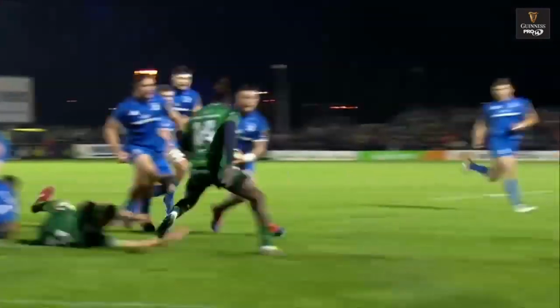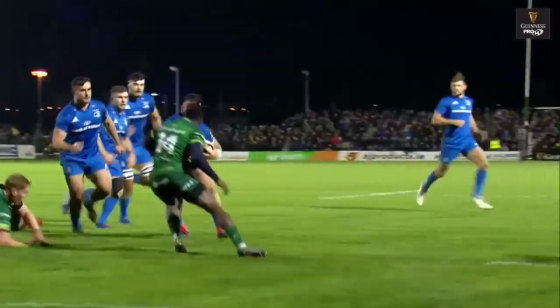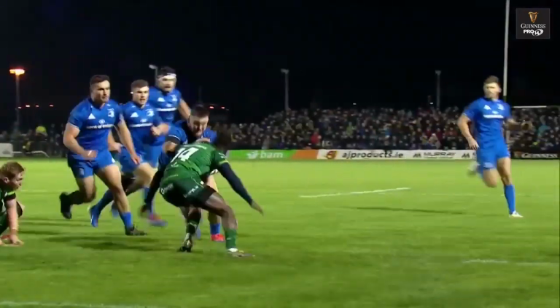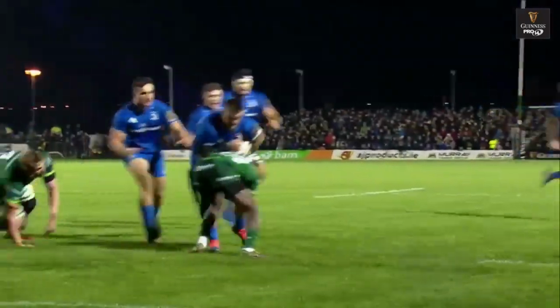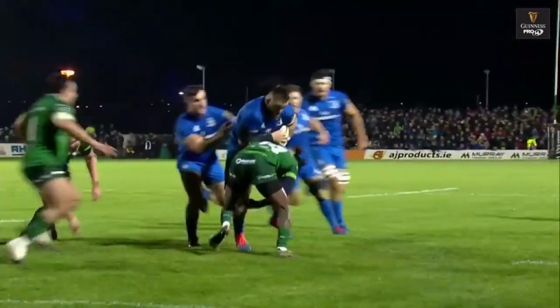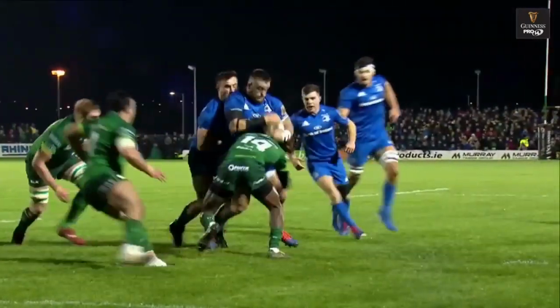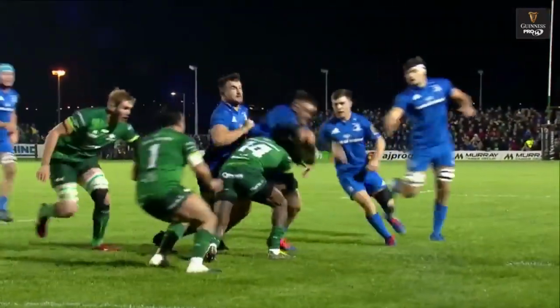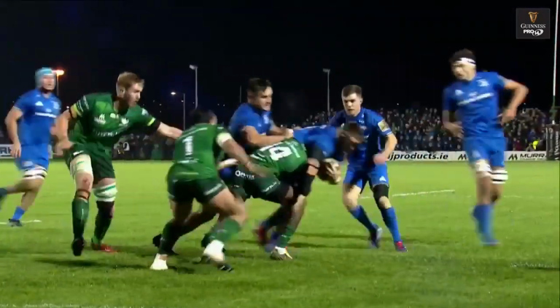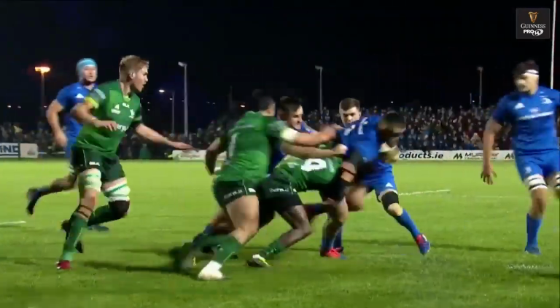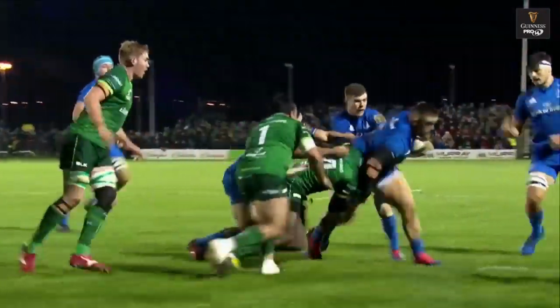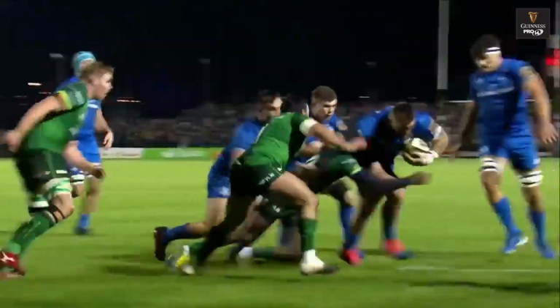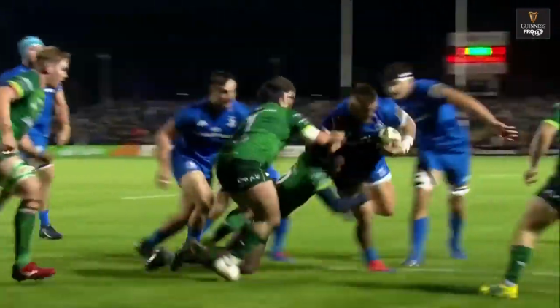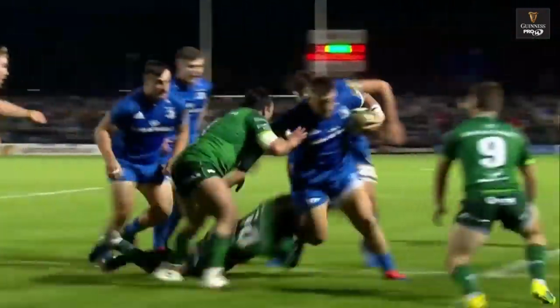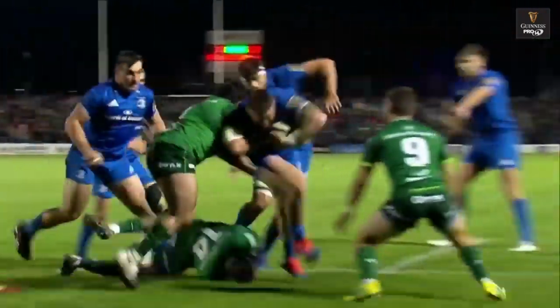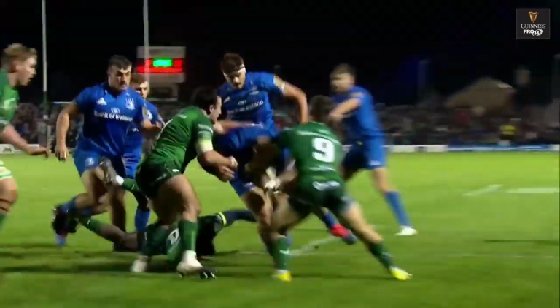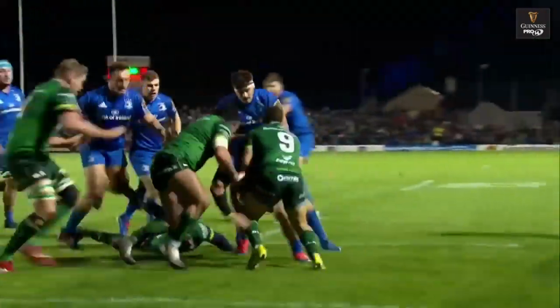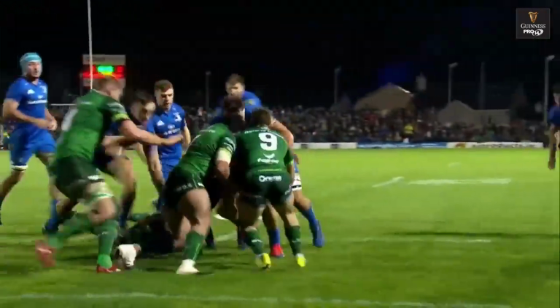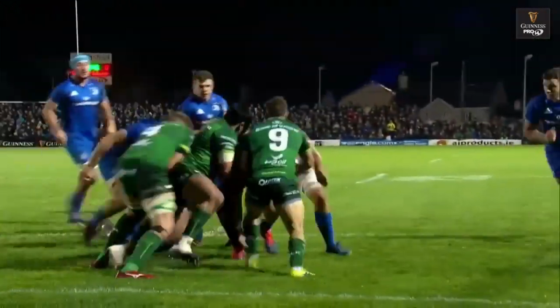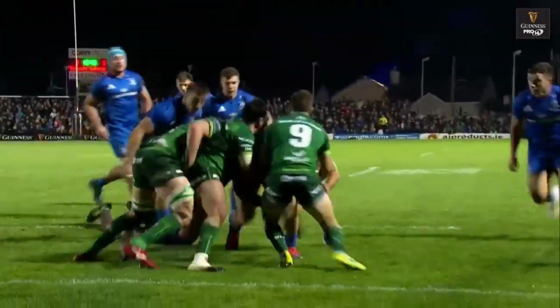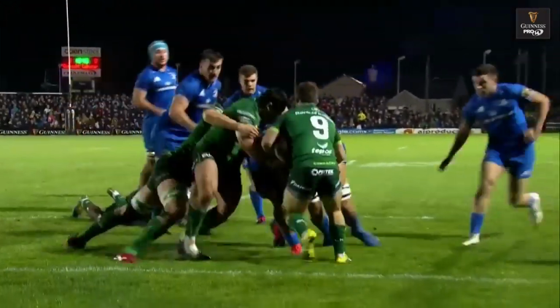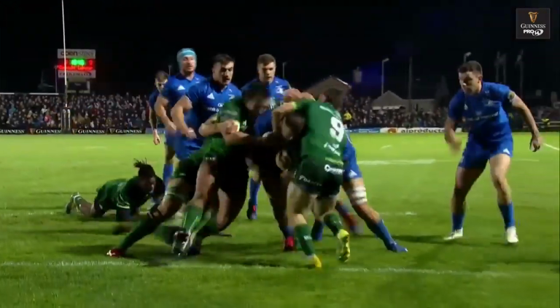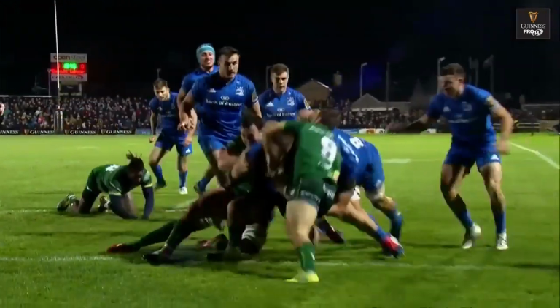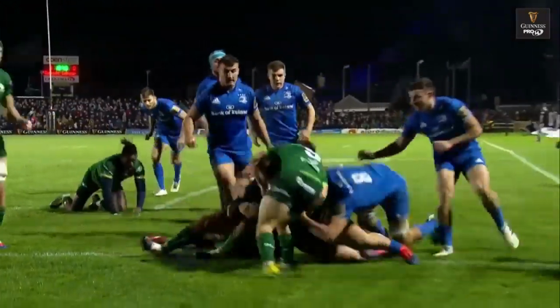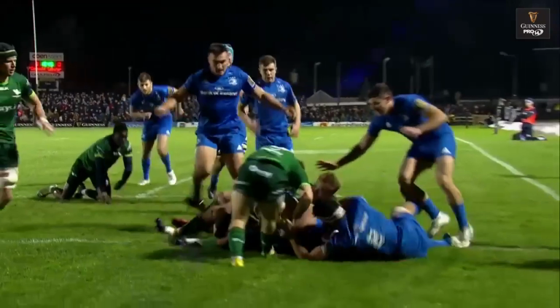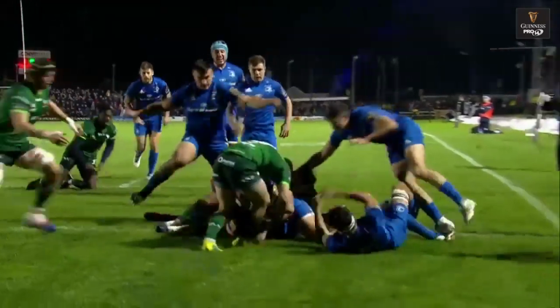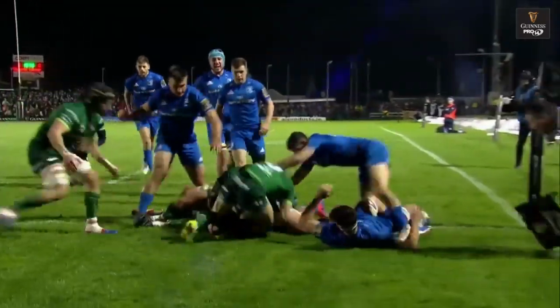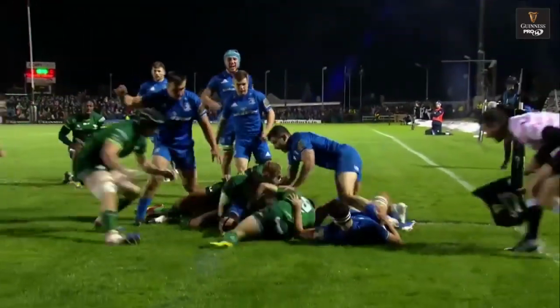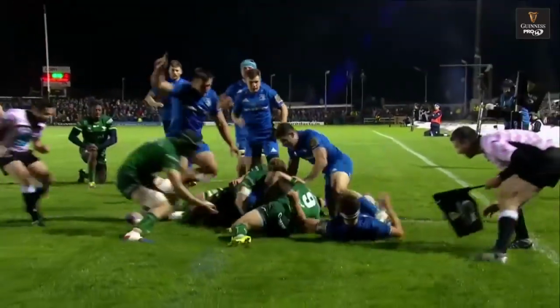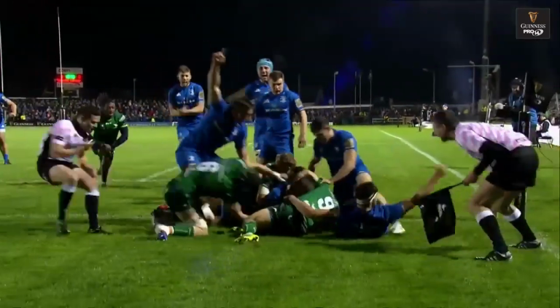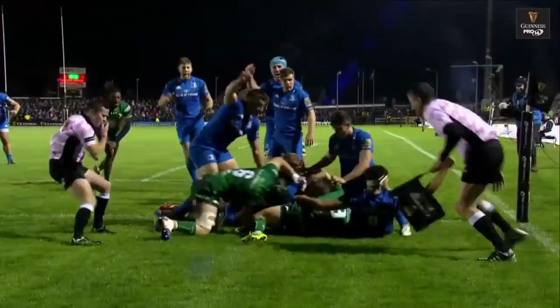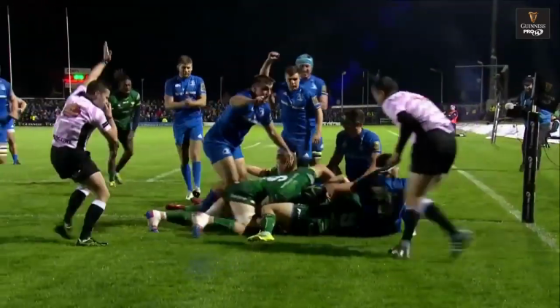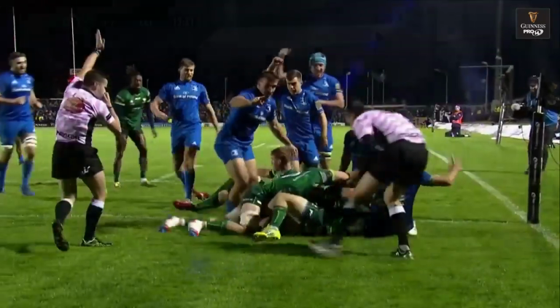Let's watch. Porter backed himself here. Not held in the first tackle. Then he's up against three. Still has the strength to go over.